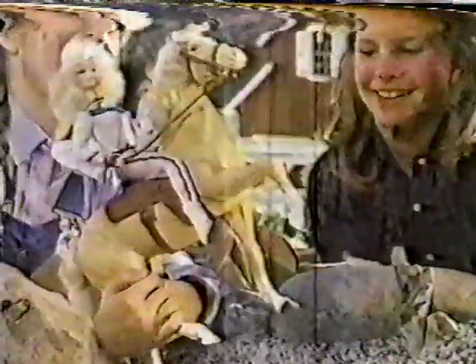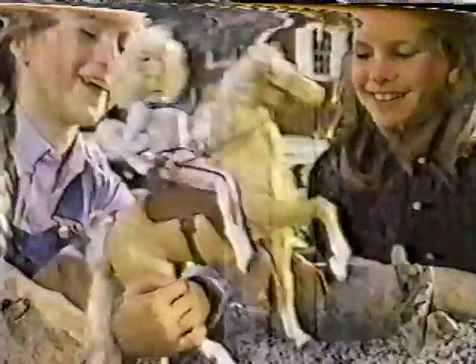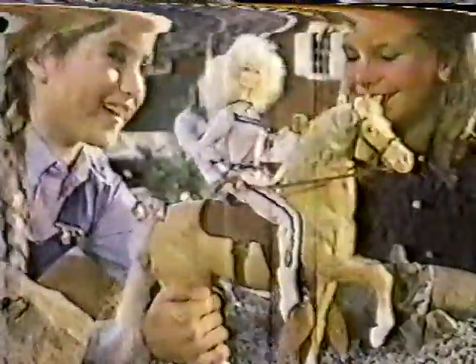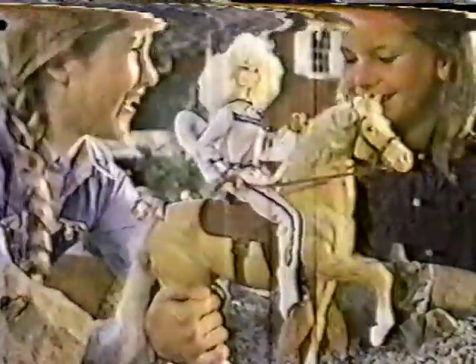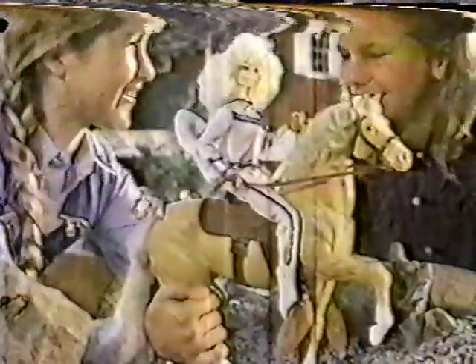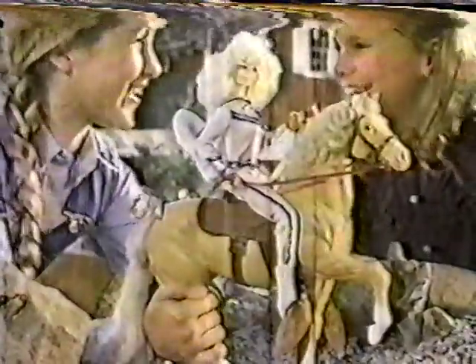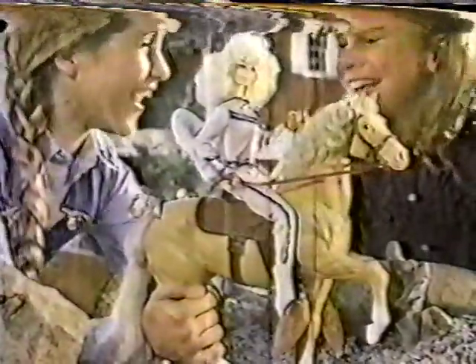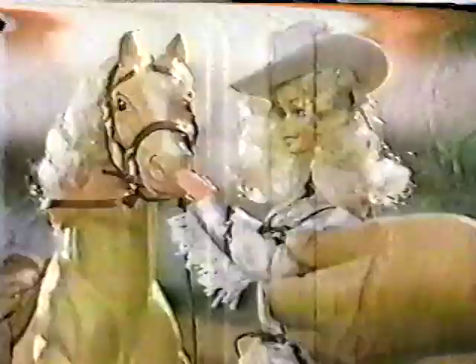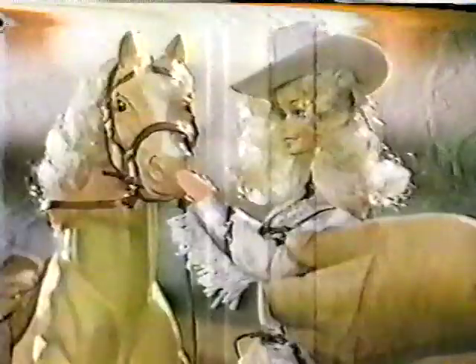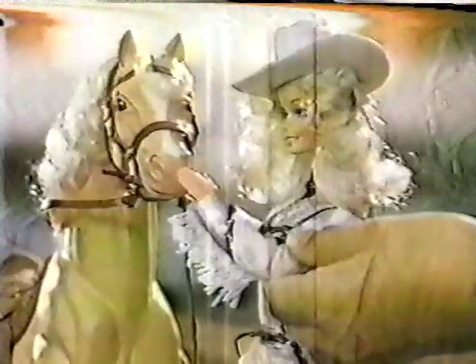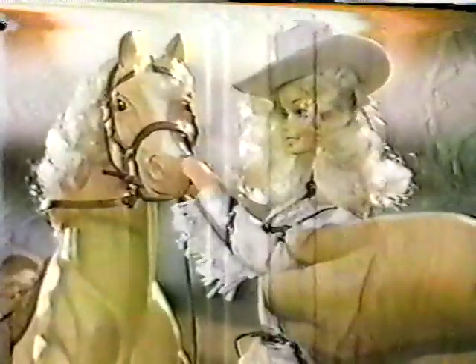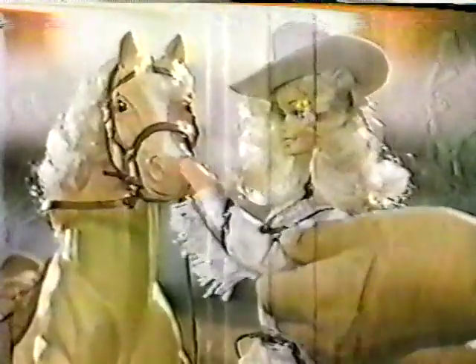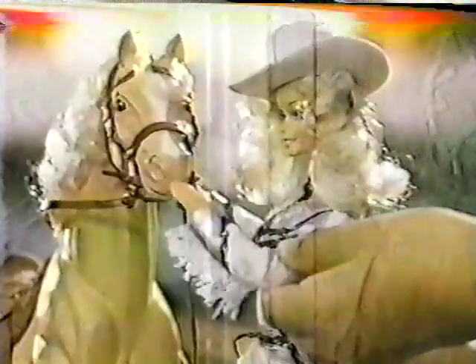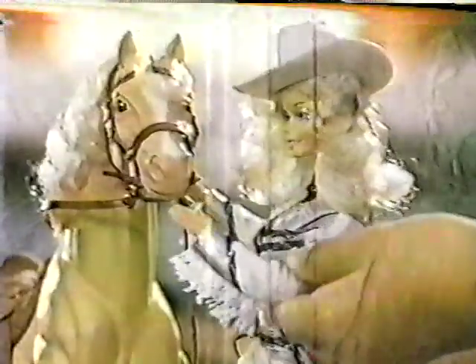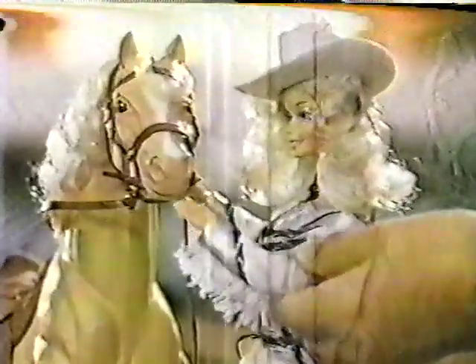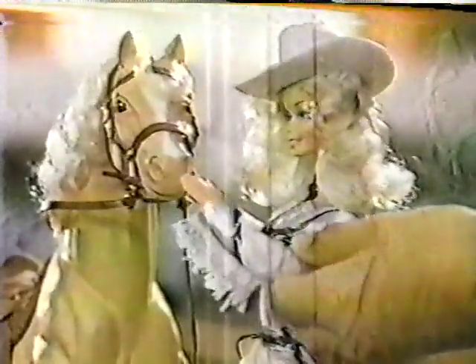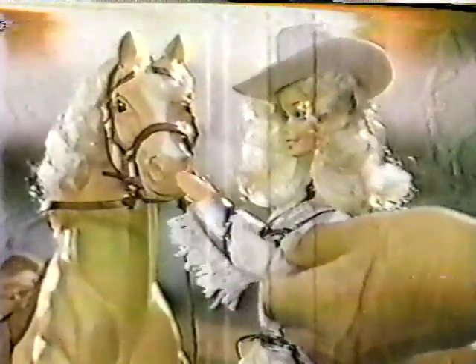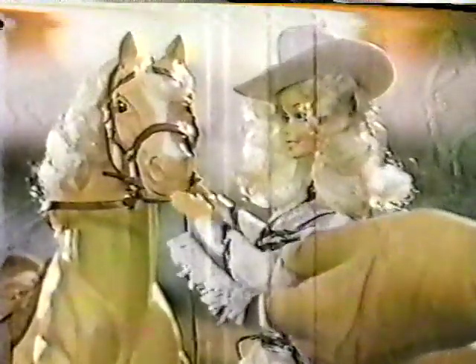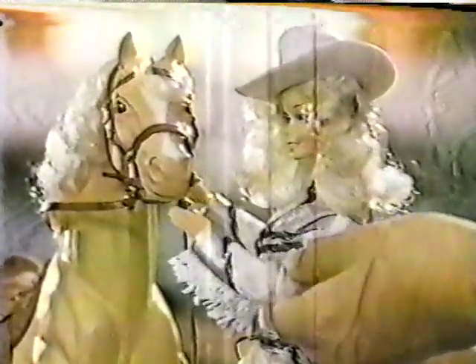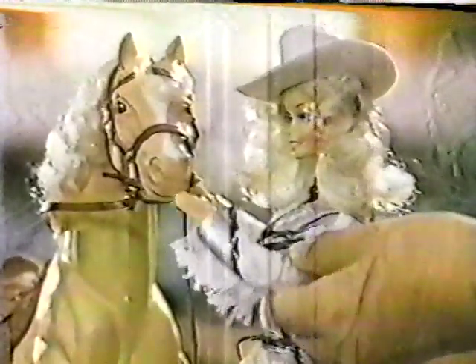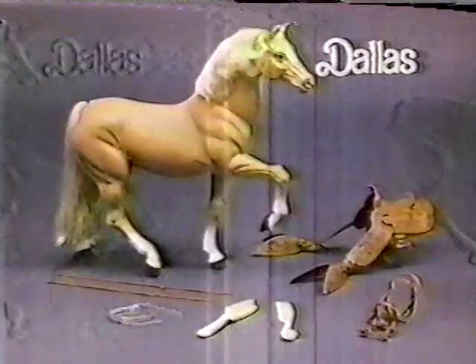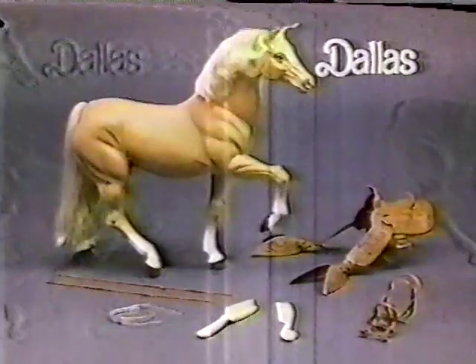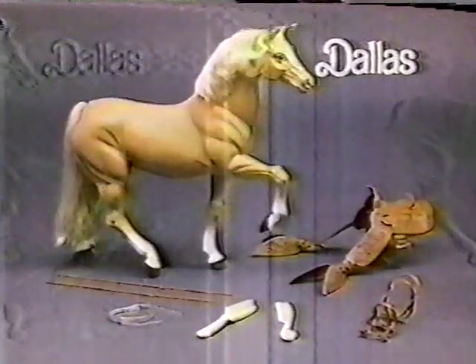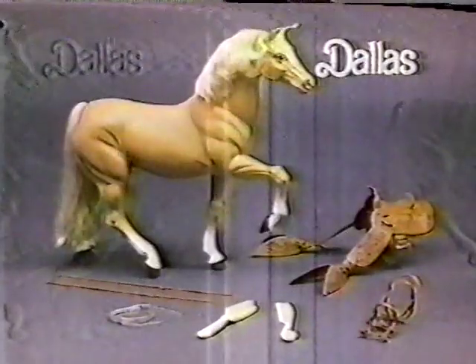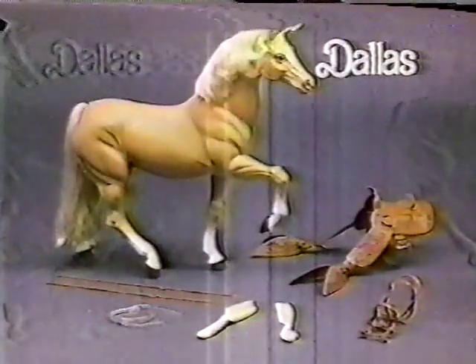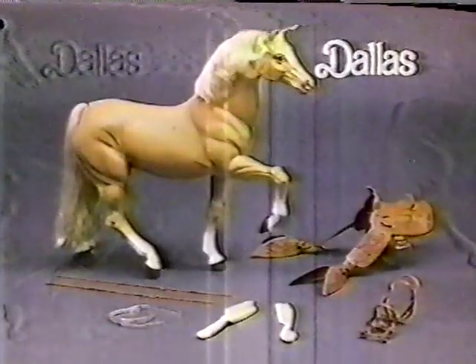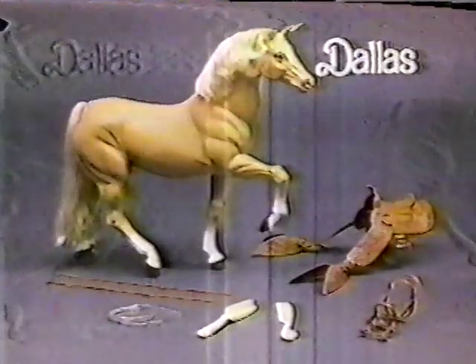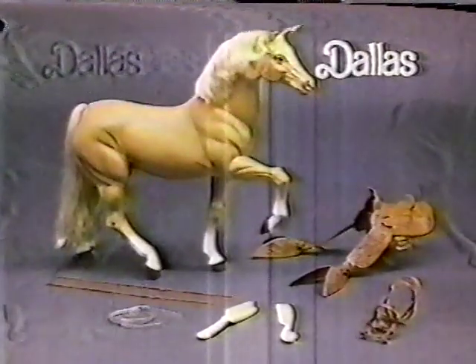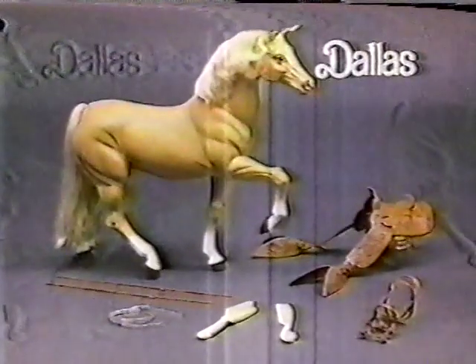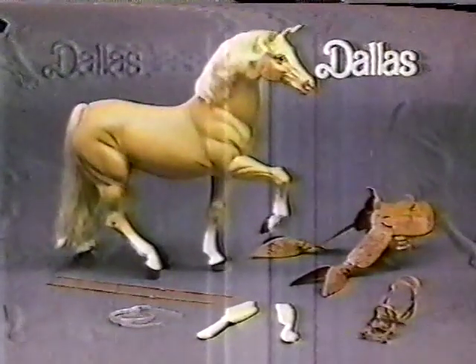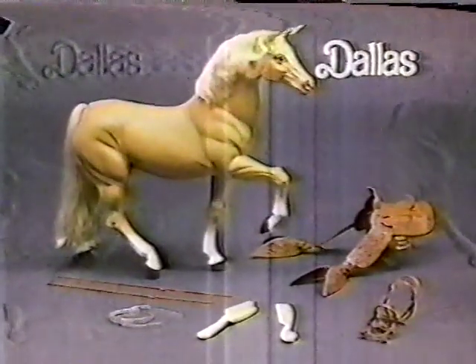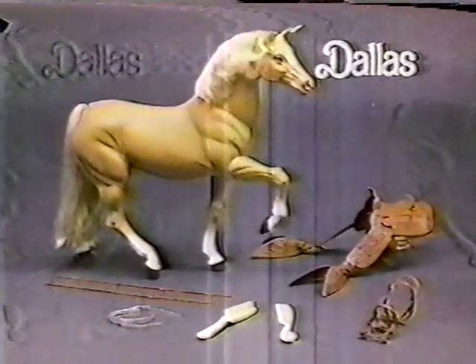Giddy up, Dallas! Western Barbie dolls sold separately. Dallas horse comes with everything you see here.